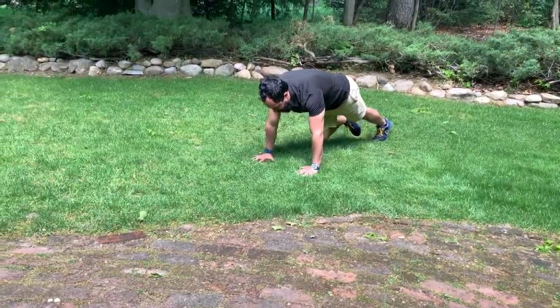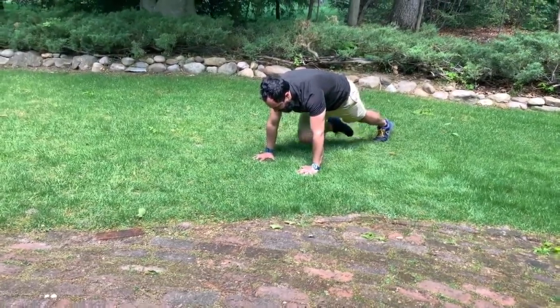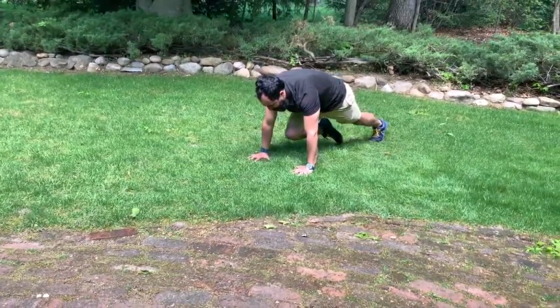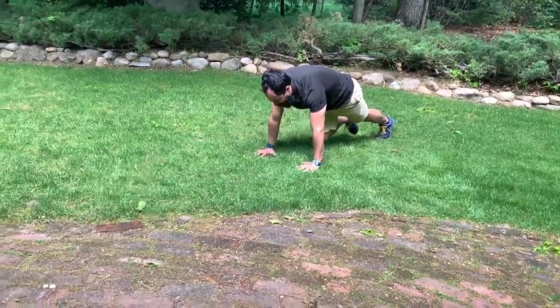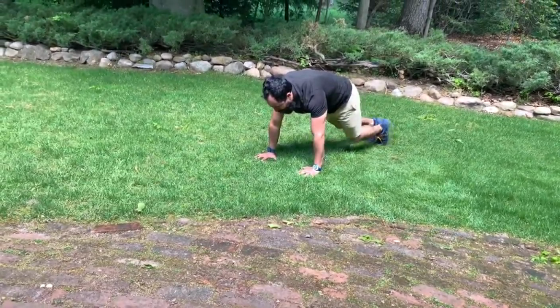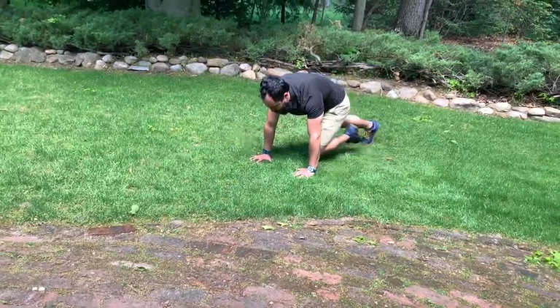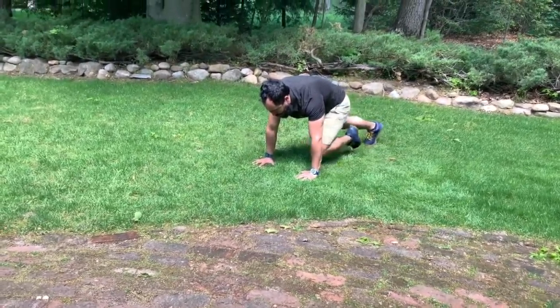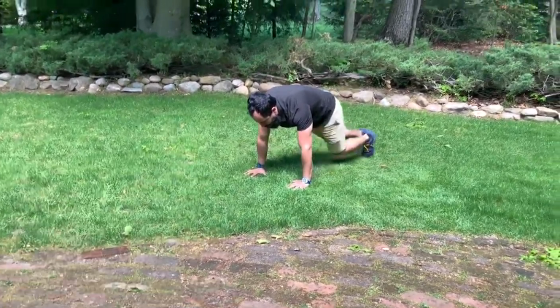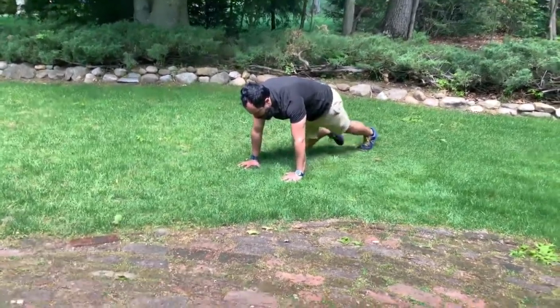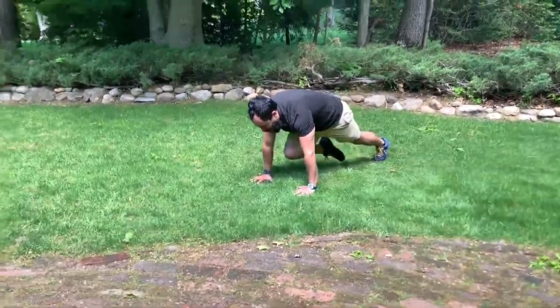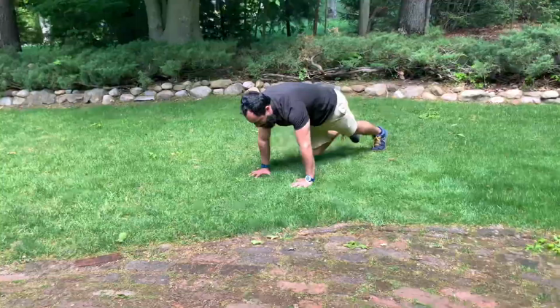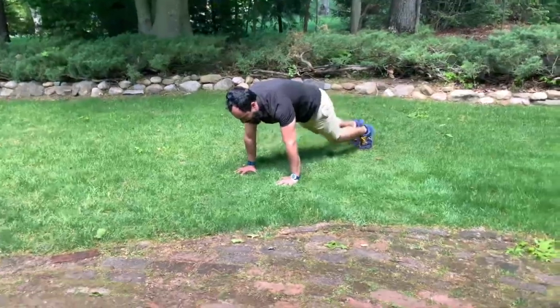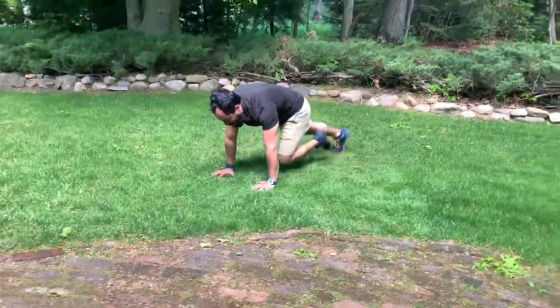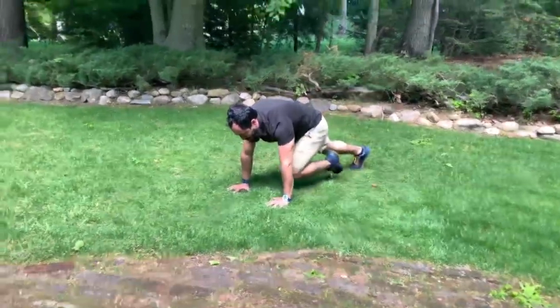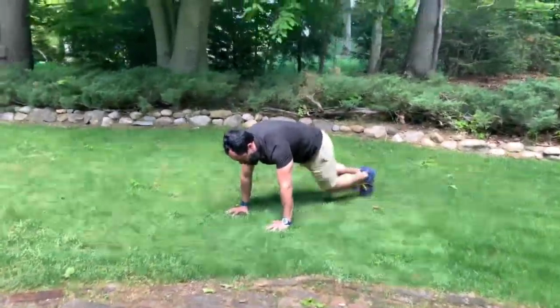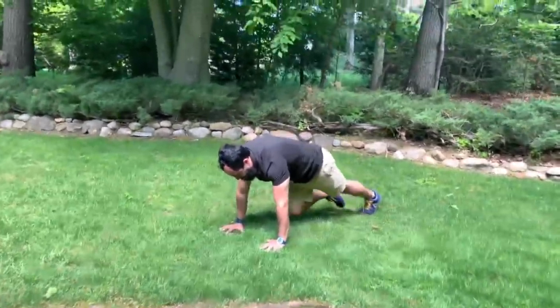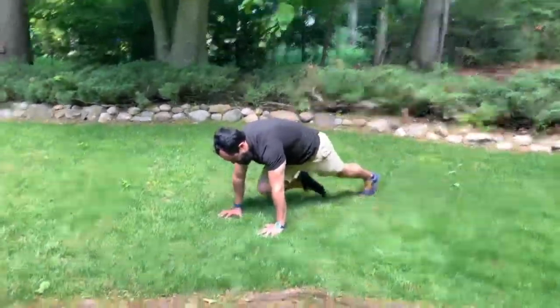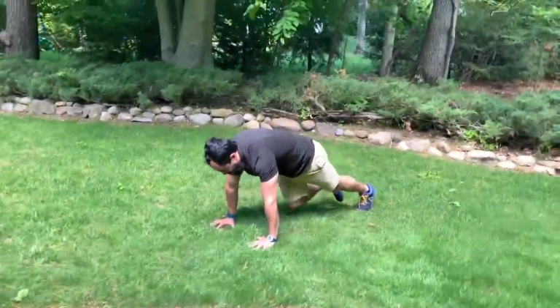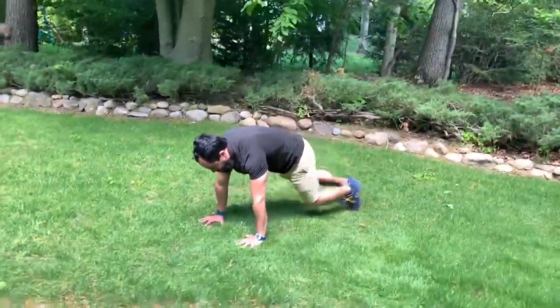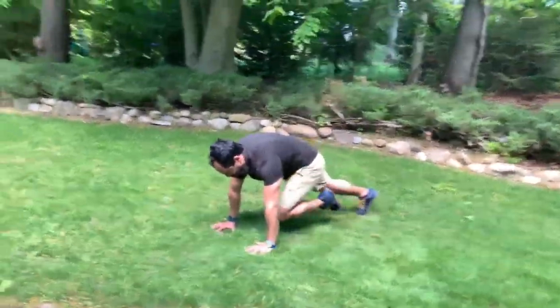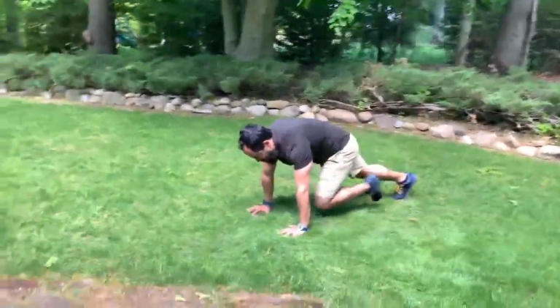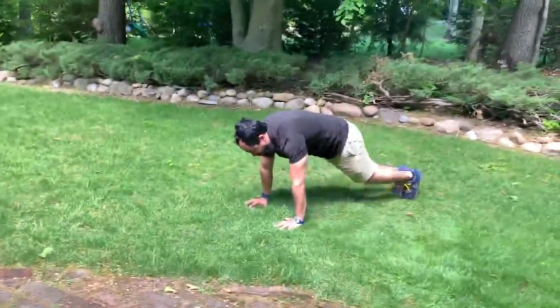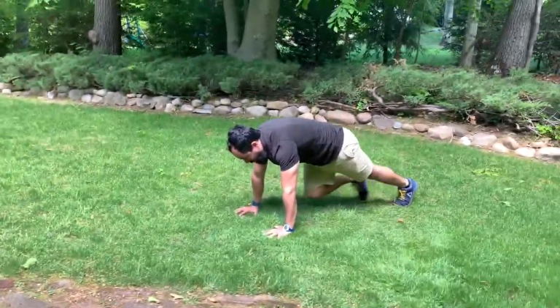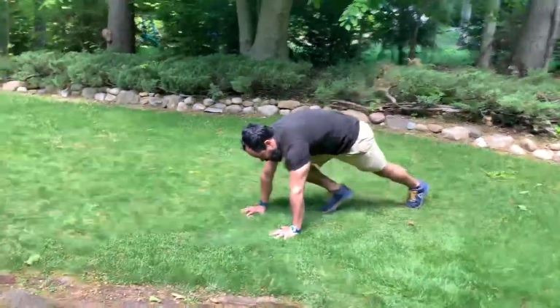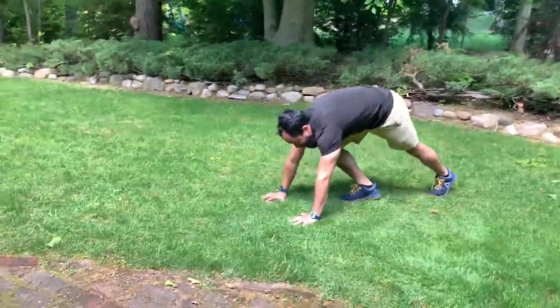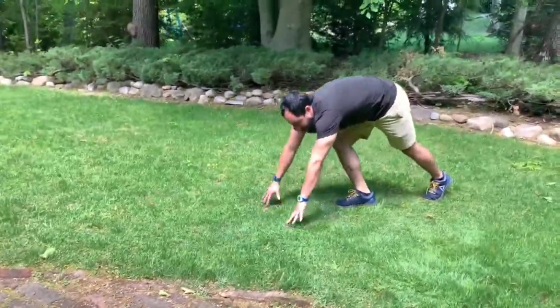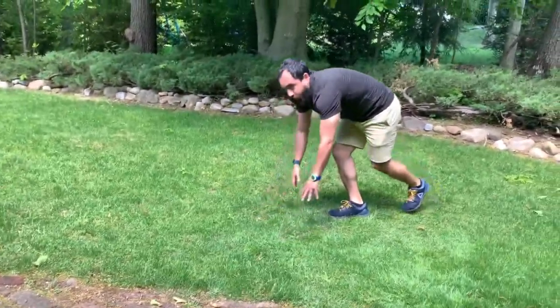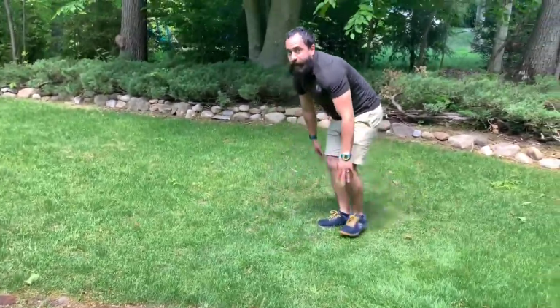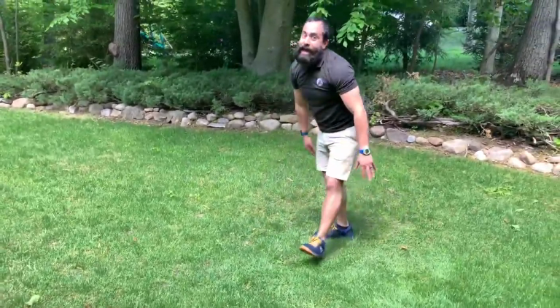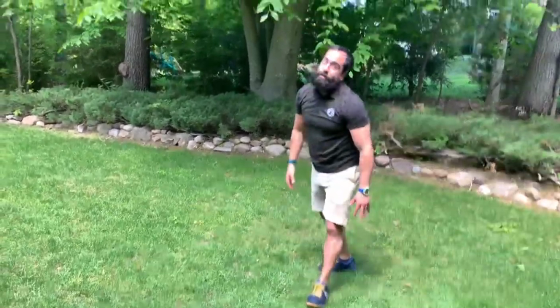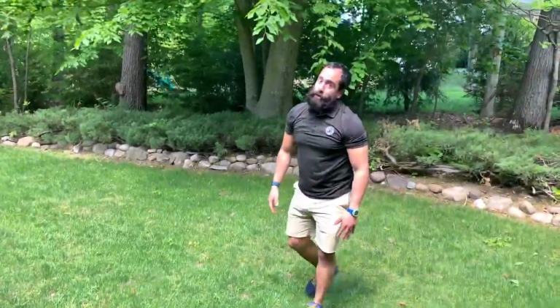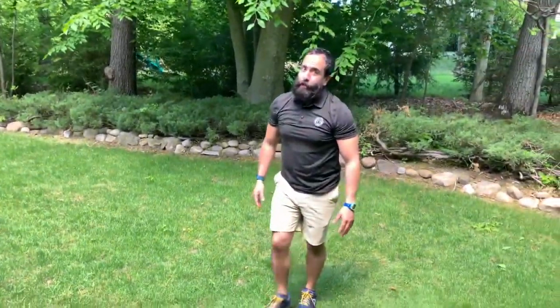As you get more comfortable, start going faster. They add up really quick.